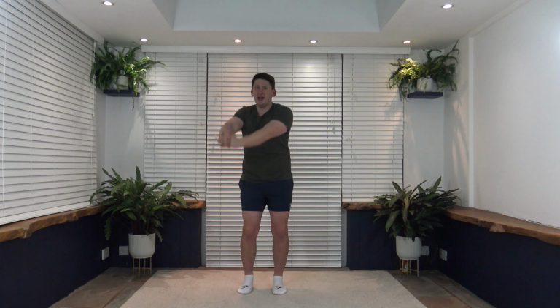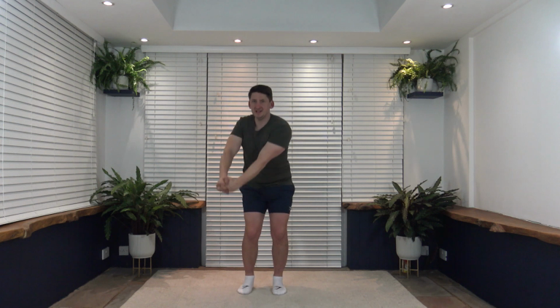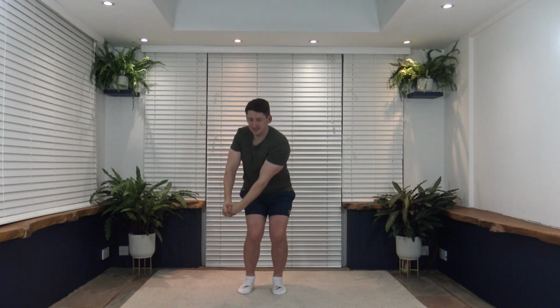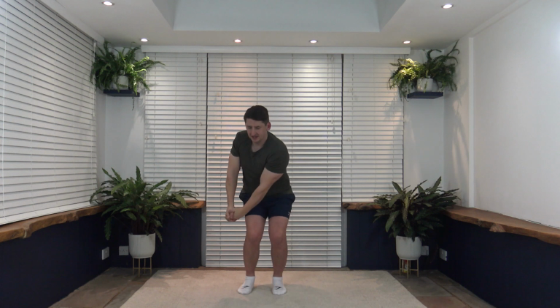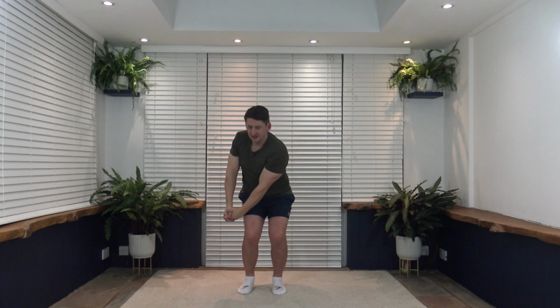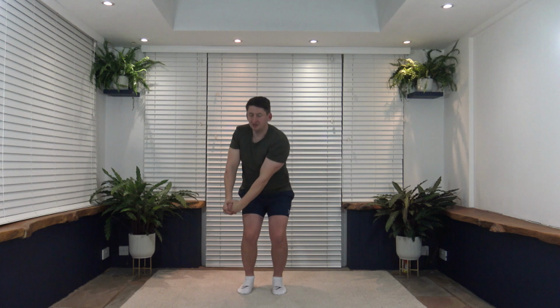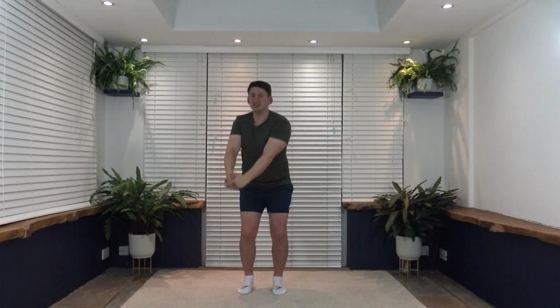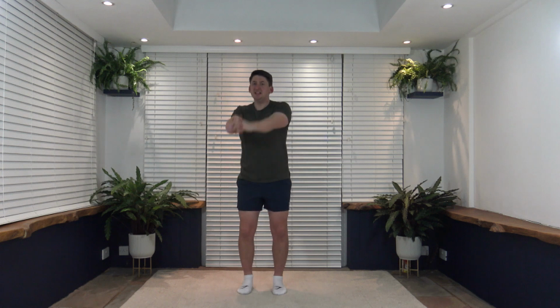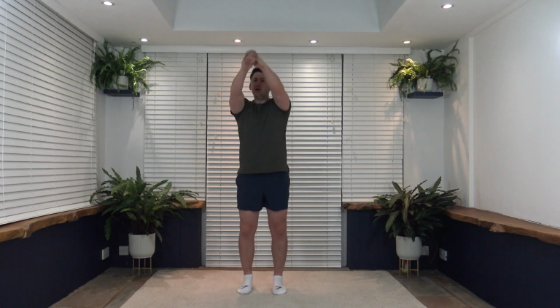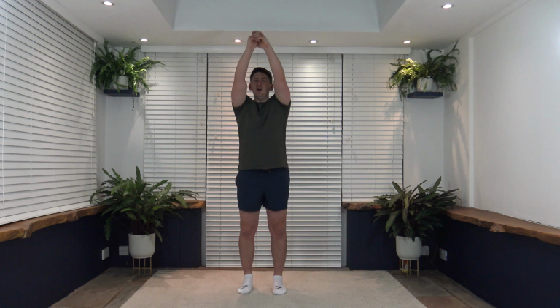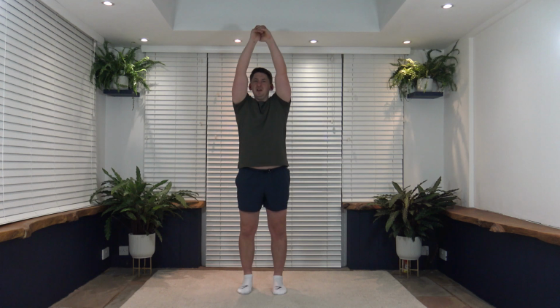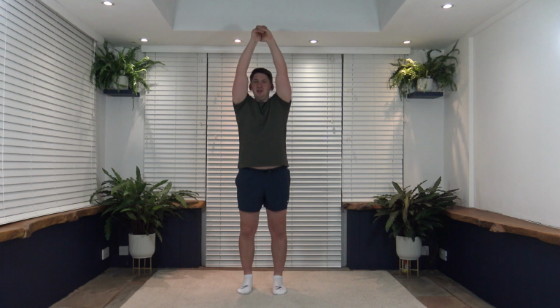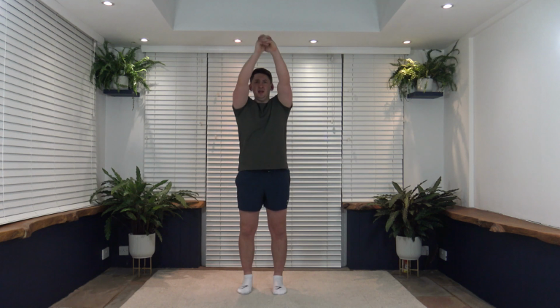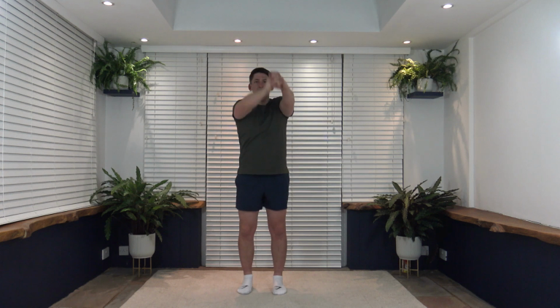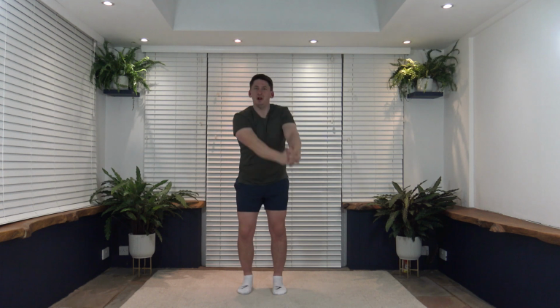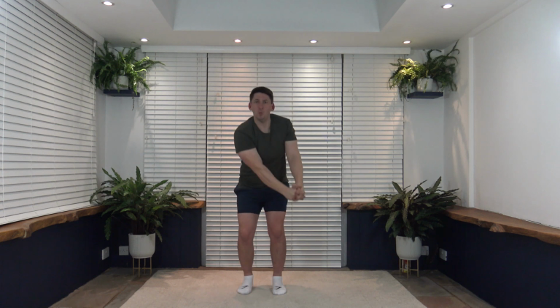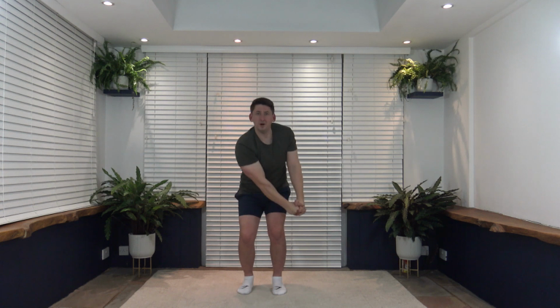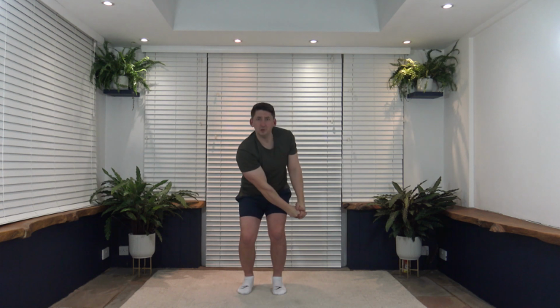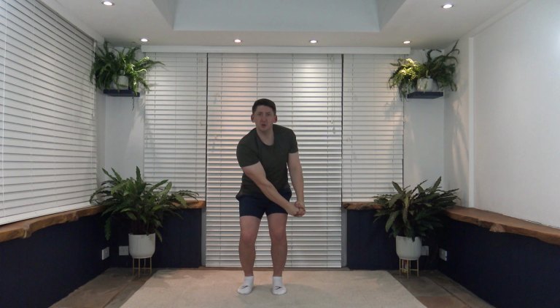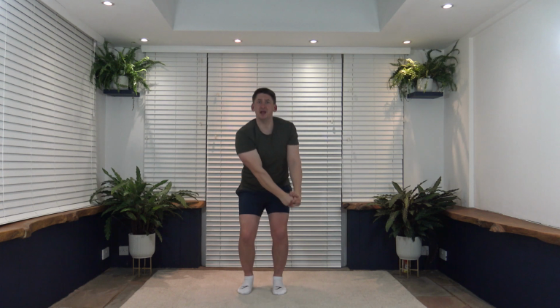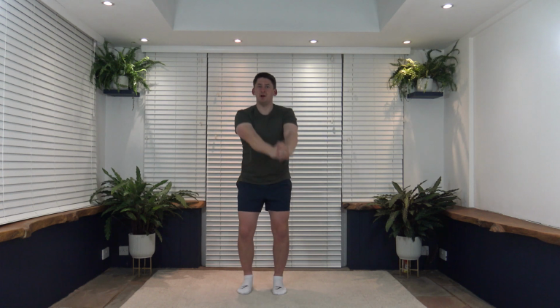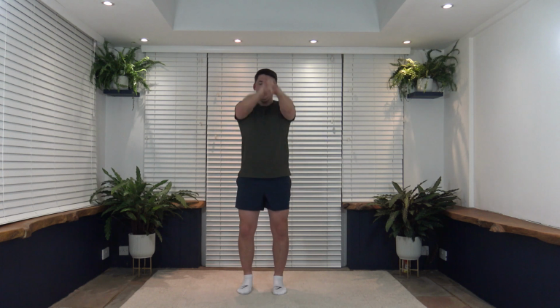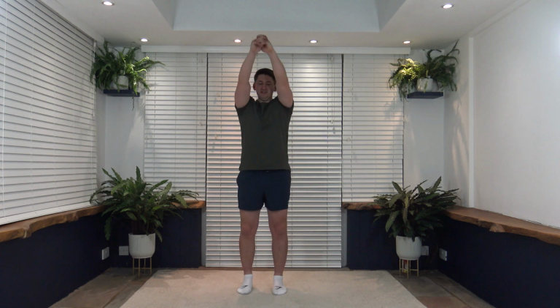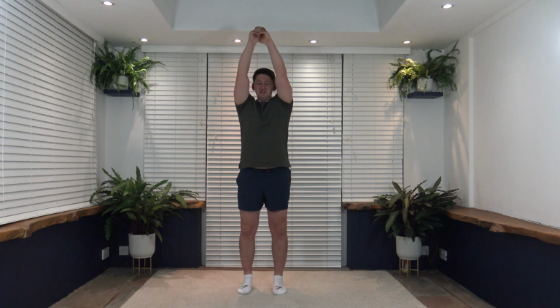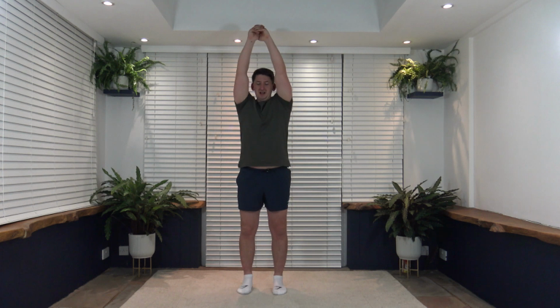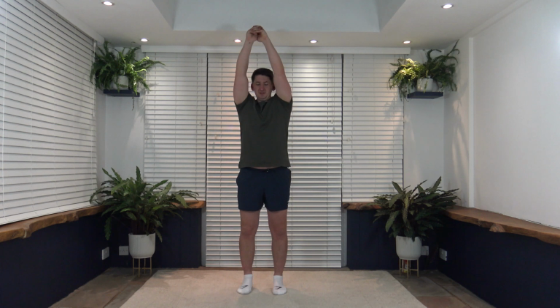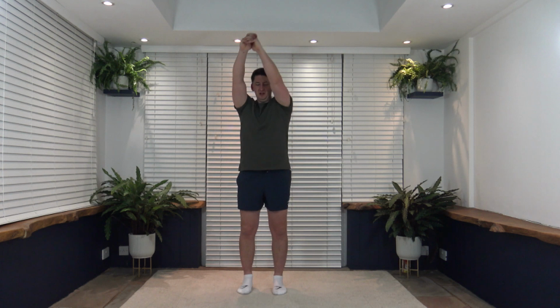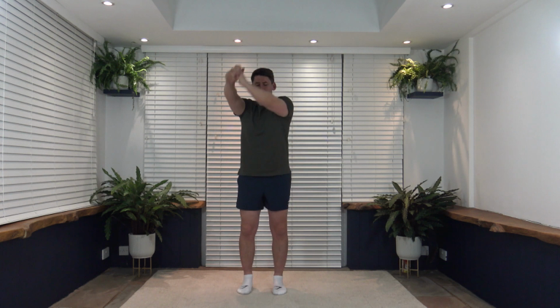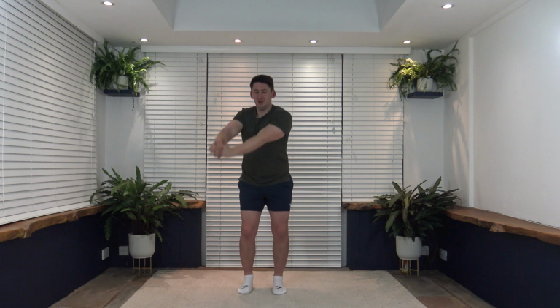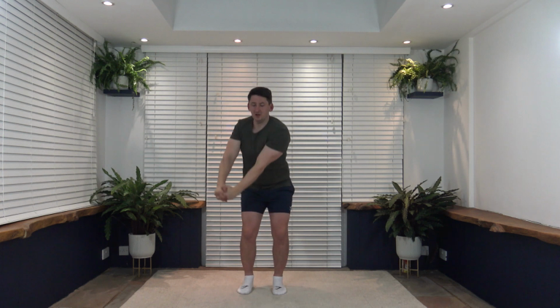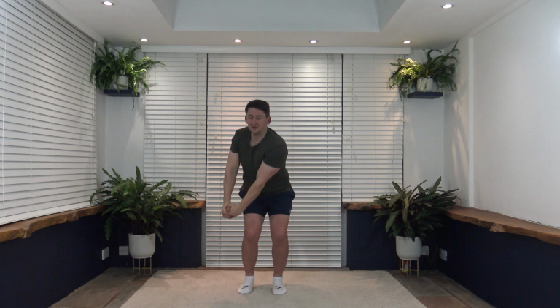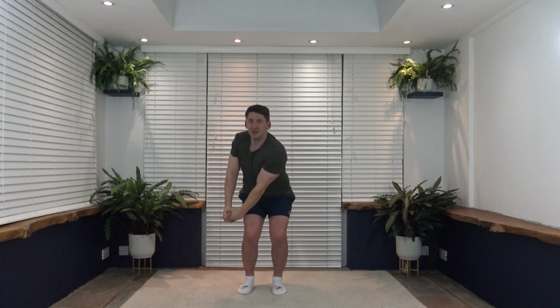Excellent — if you want to make it harder in the future you can have a weight in hand. It doesn't need to be heavy — a one or two kilogram weight is fine, it's up to you. Good — three, two, one, perfect.